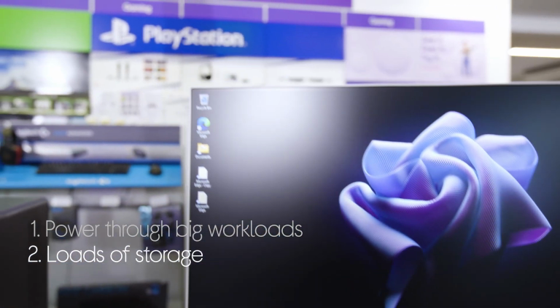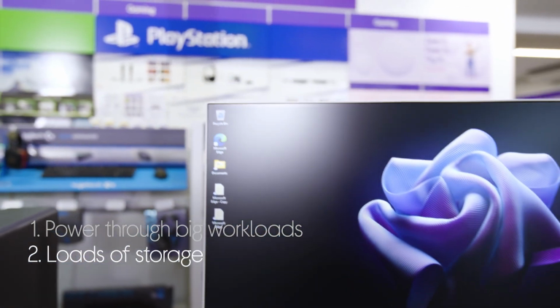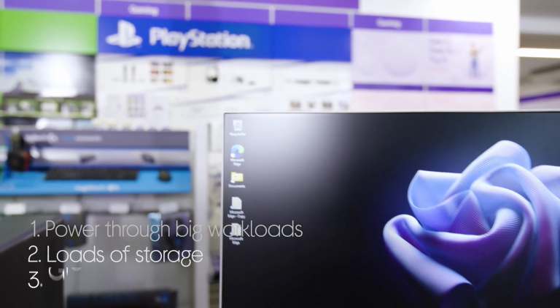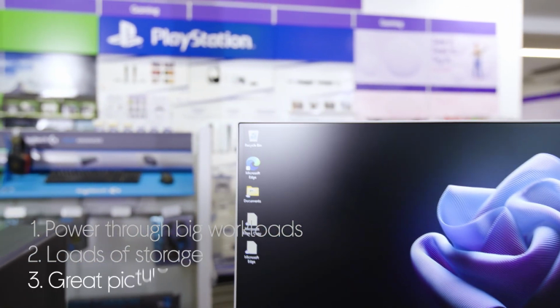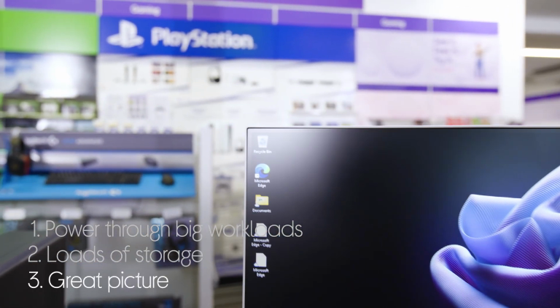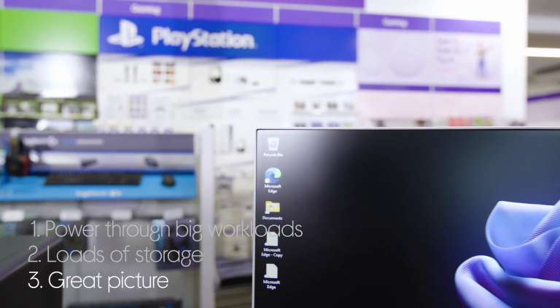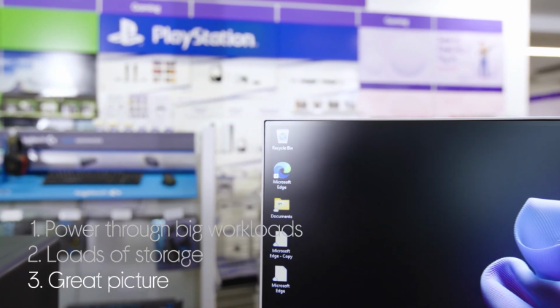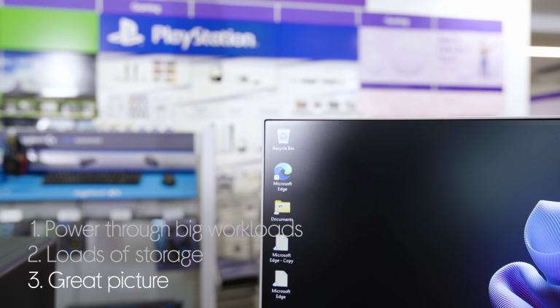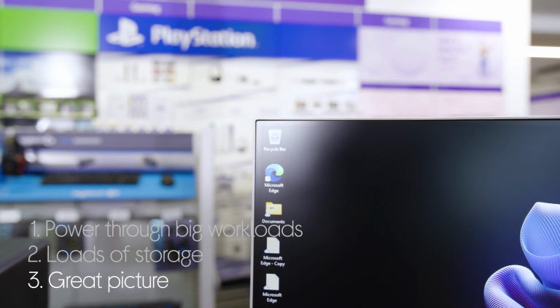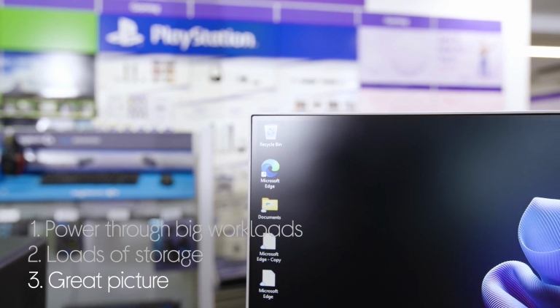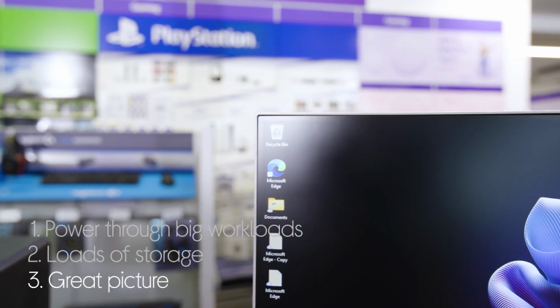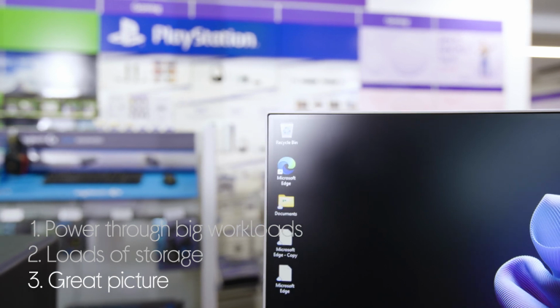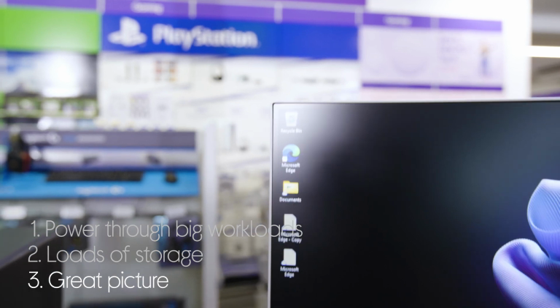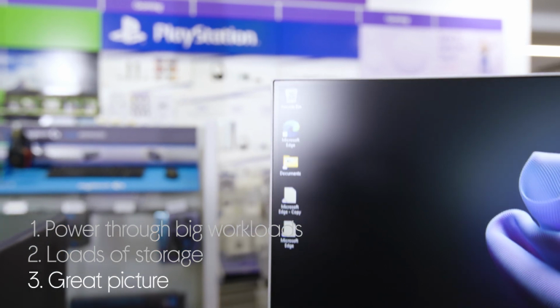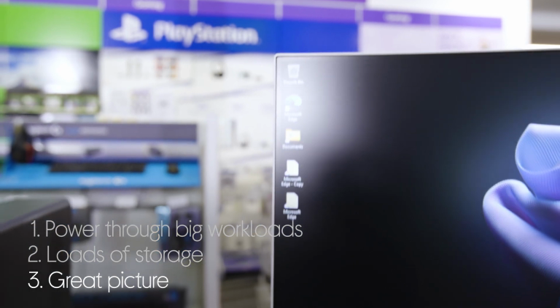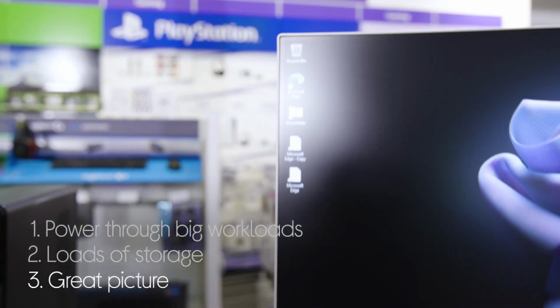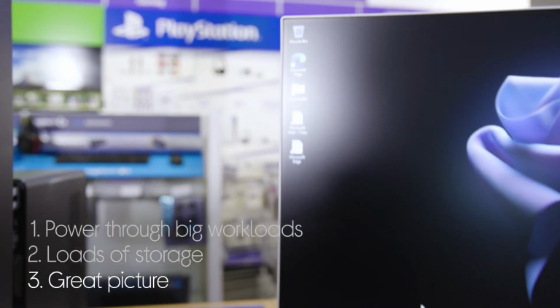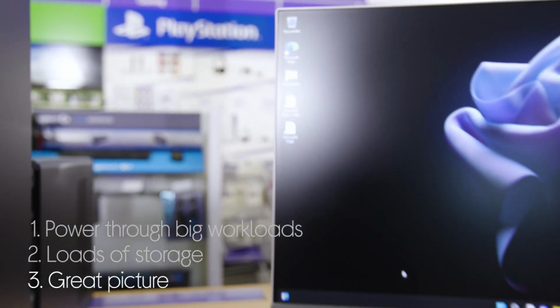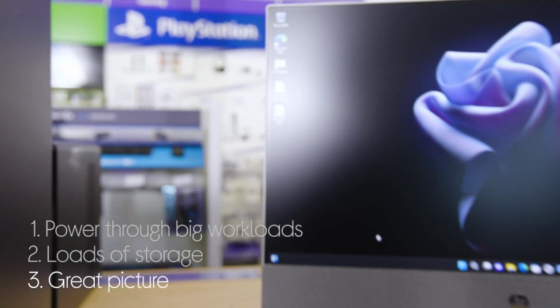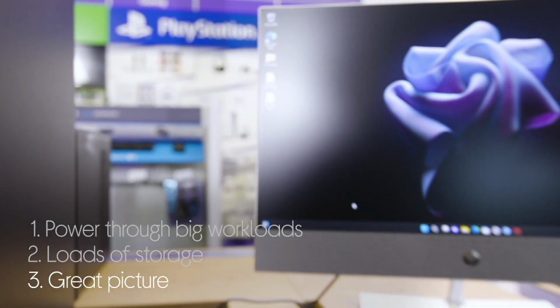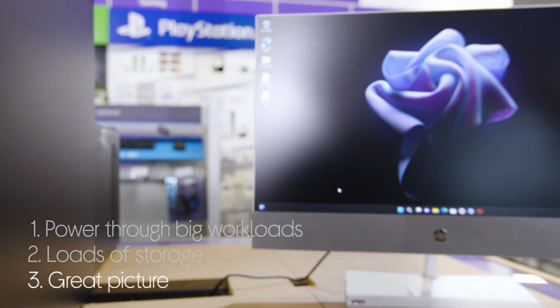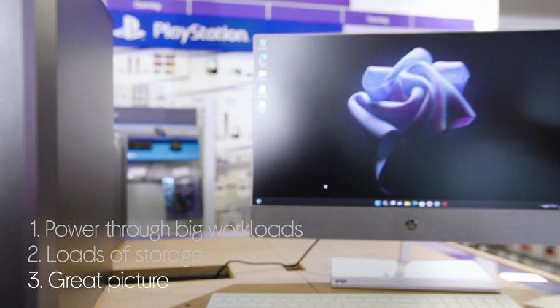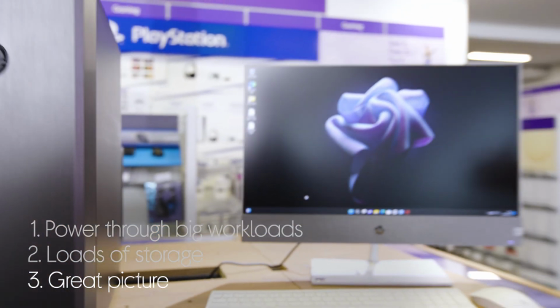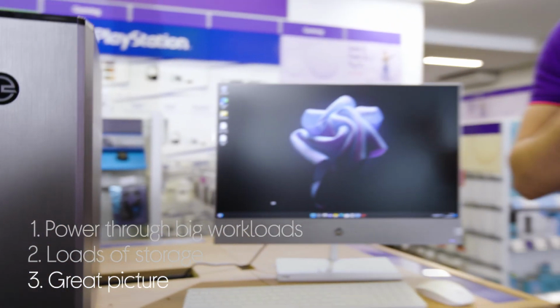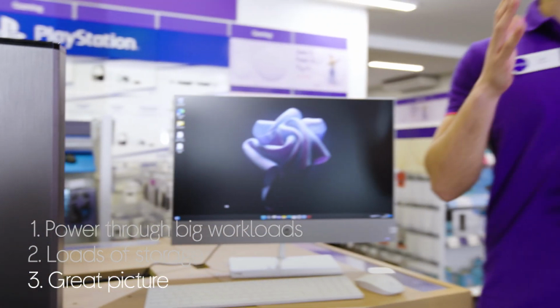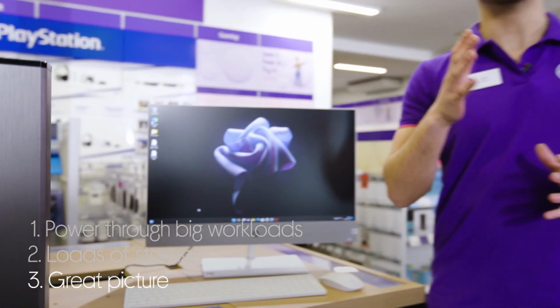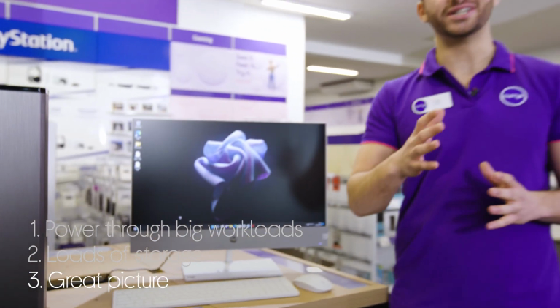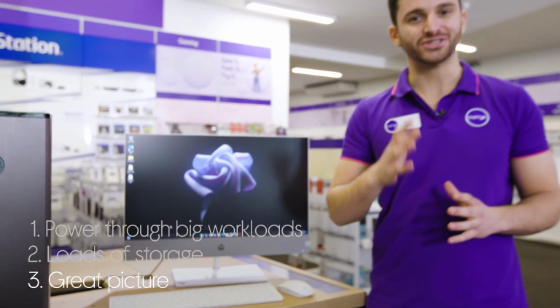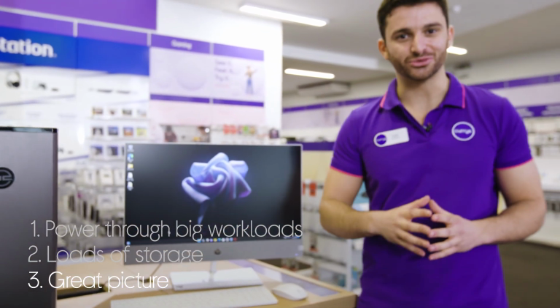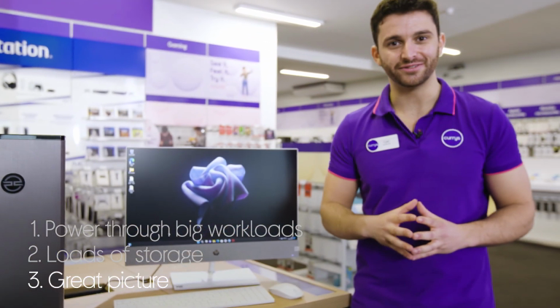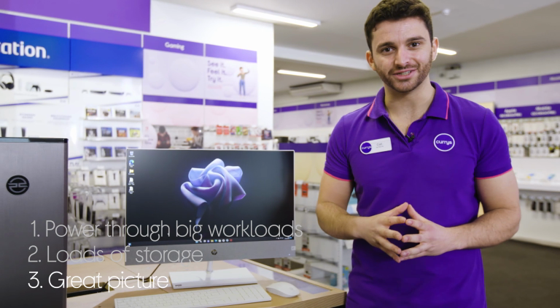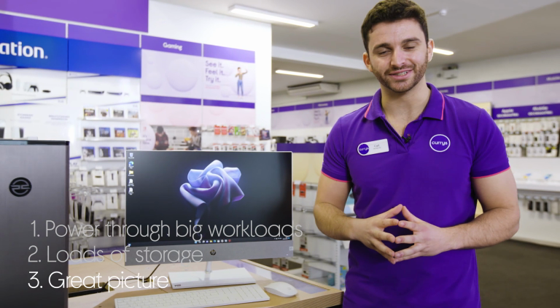You get a great picture on the display, which makes it more comfortable to look at for longer by getting rid of screen flickering.